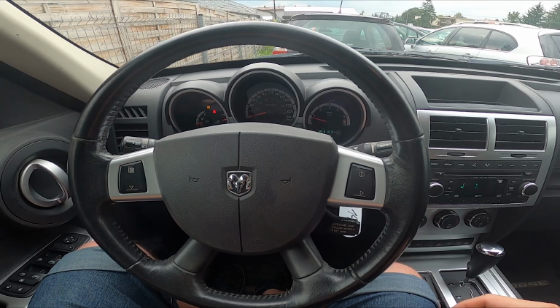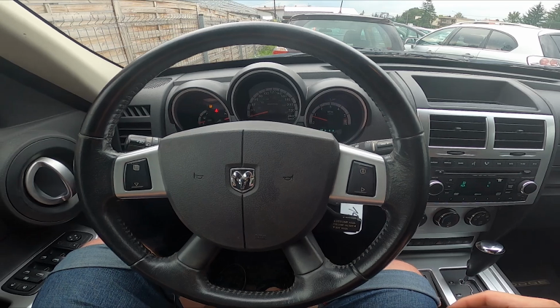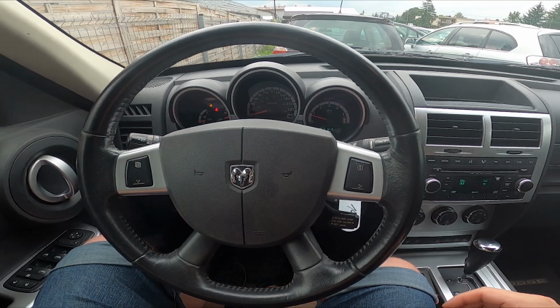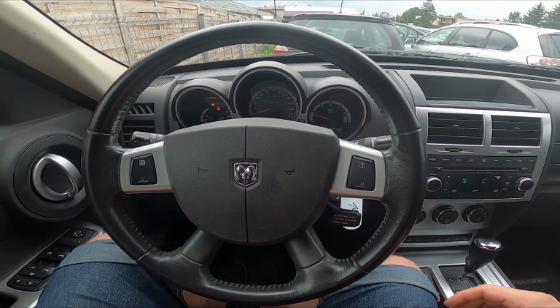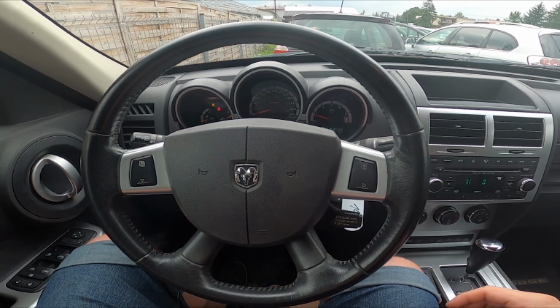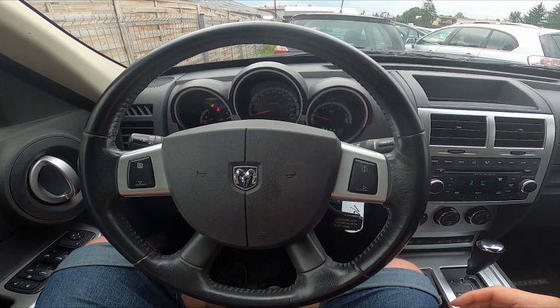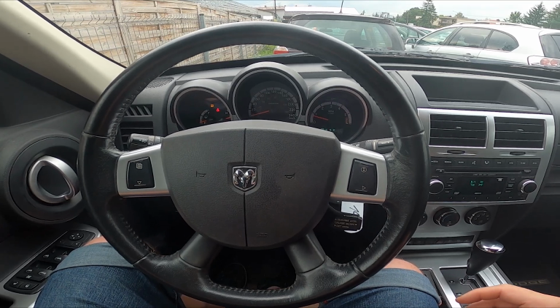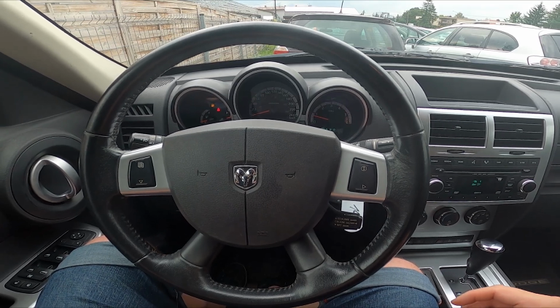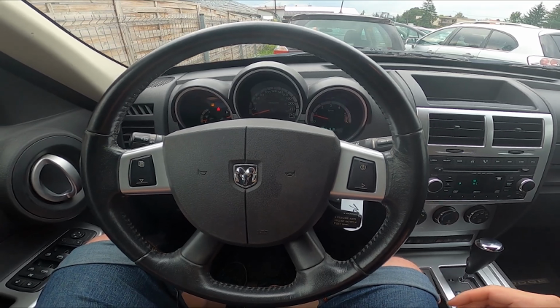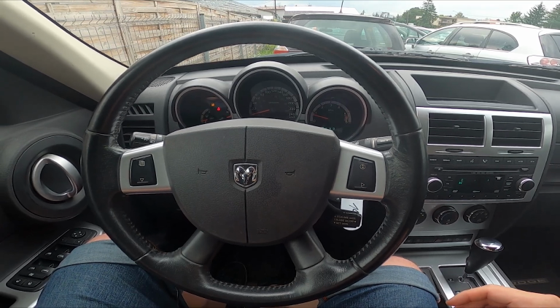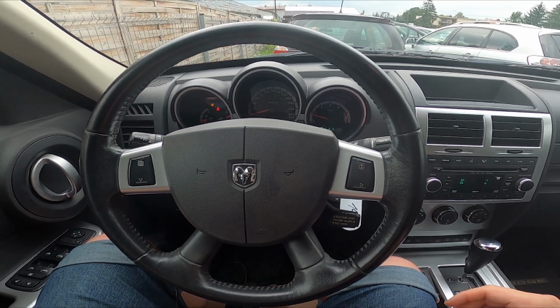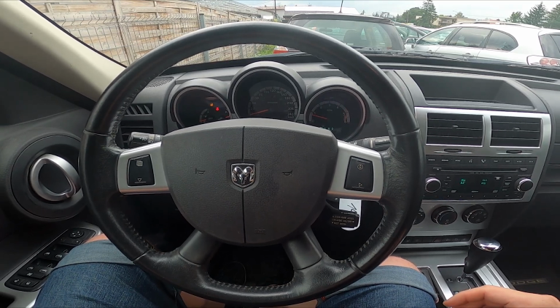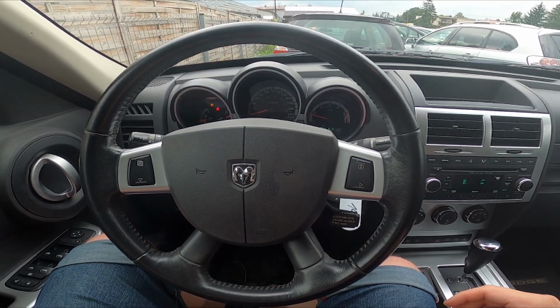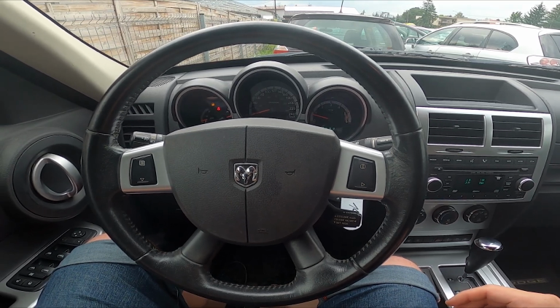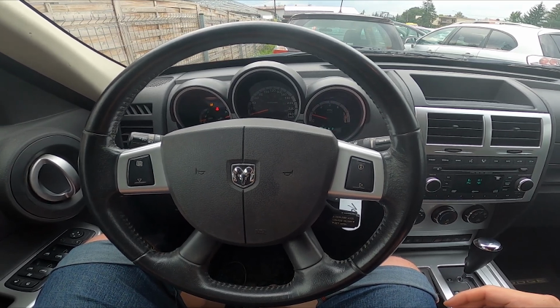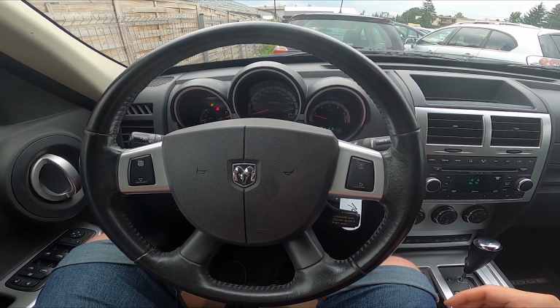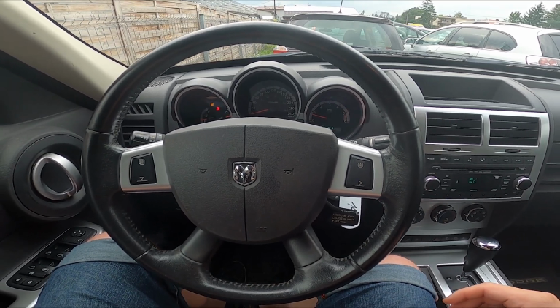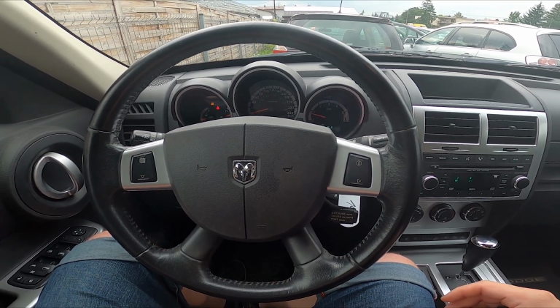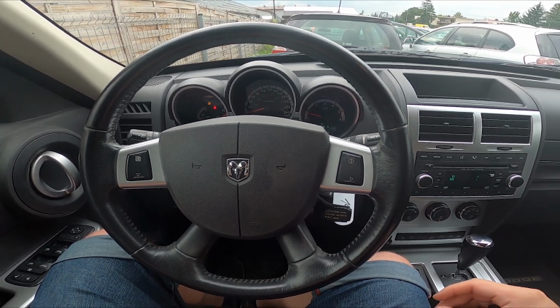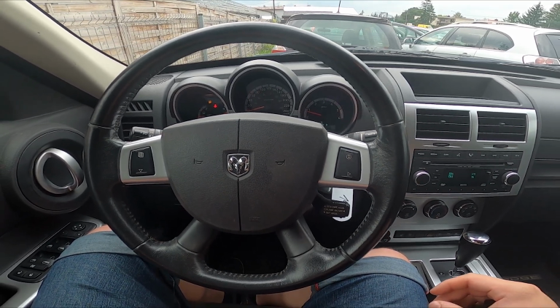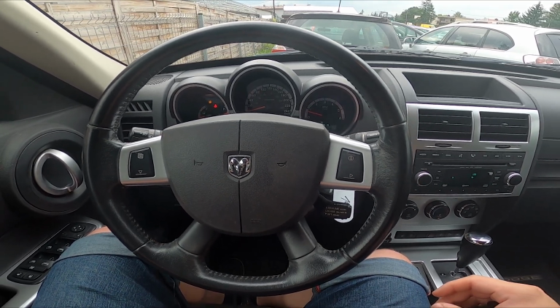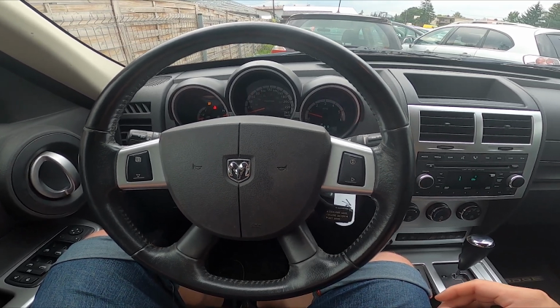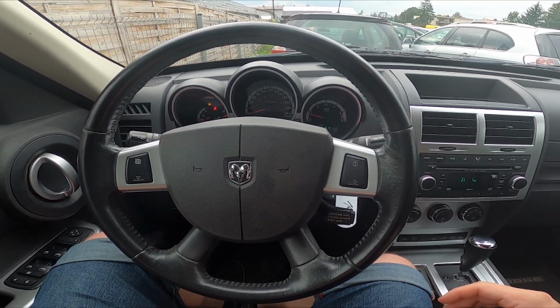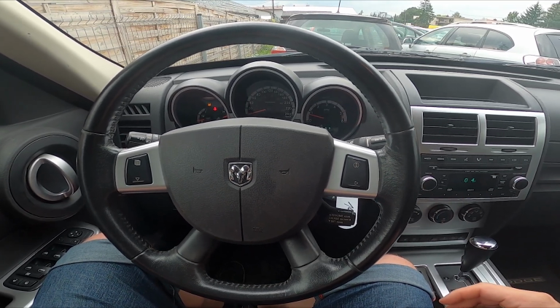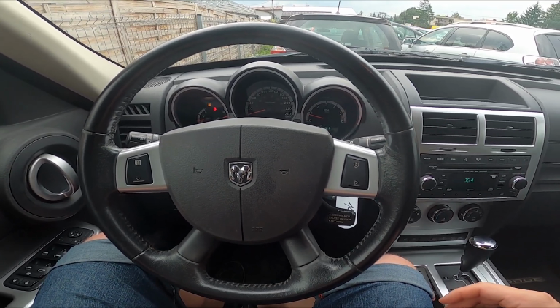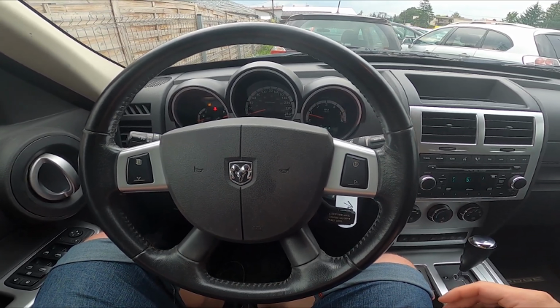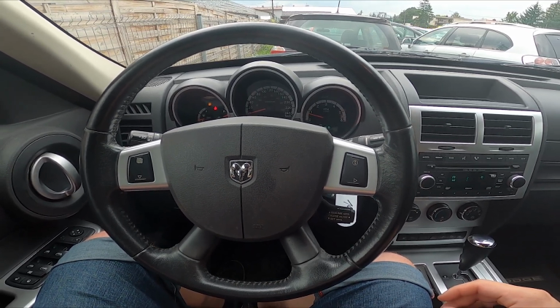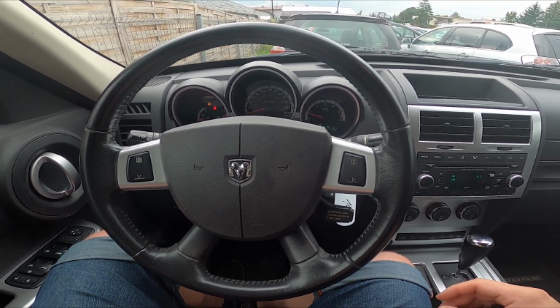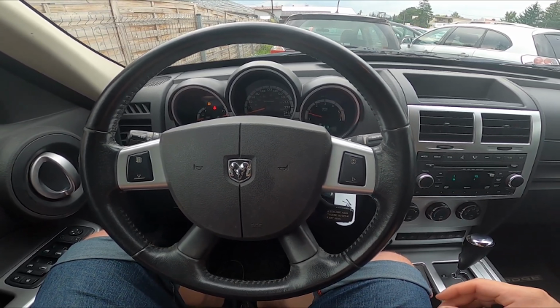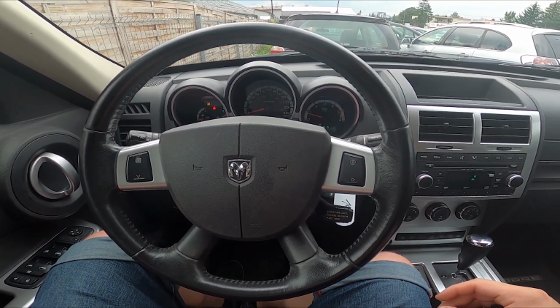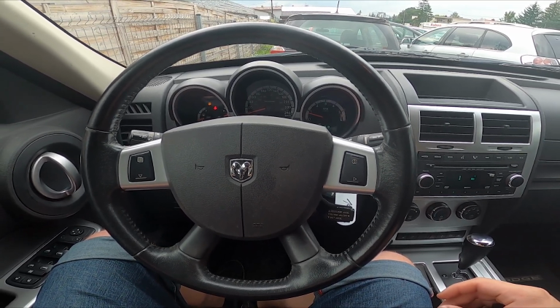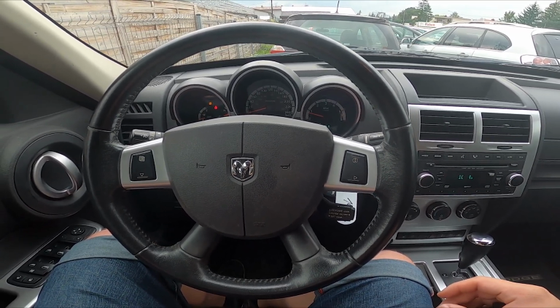Hello, today I'm in a Dodge Nitro. In this video I'll show you how to enter DVD play options.